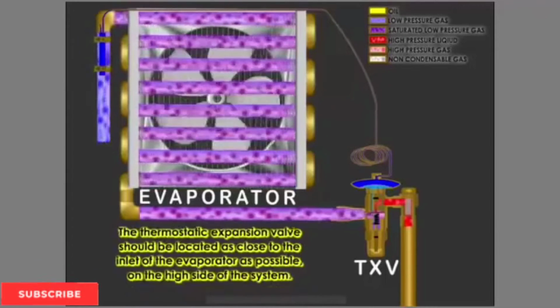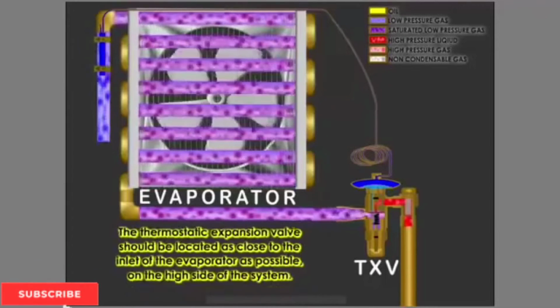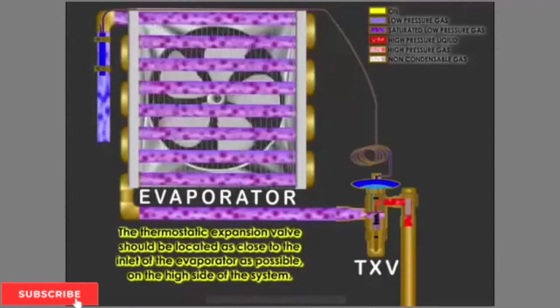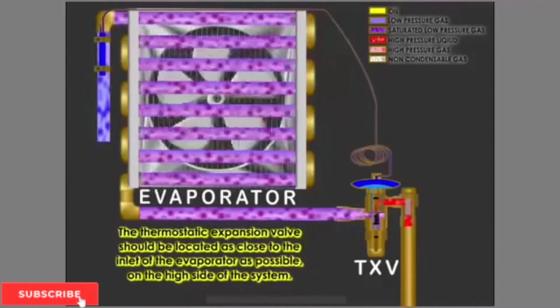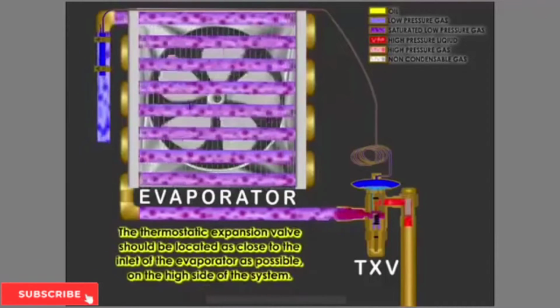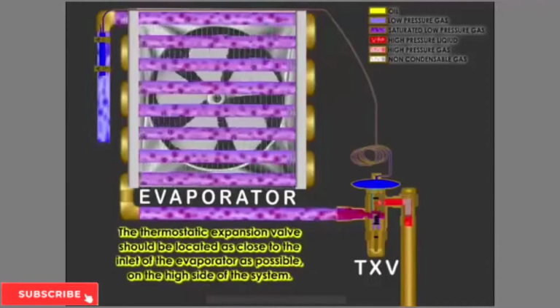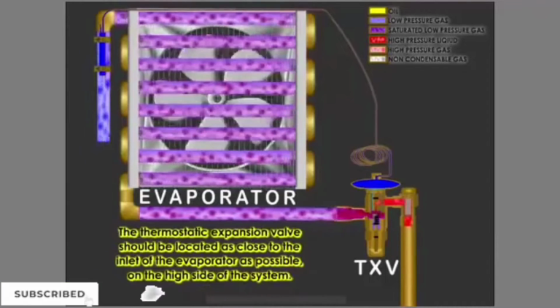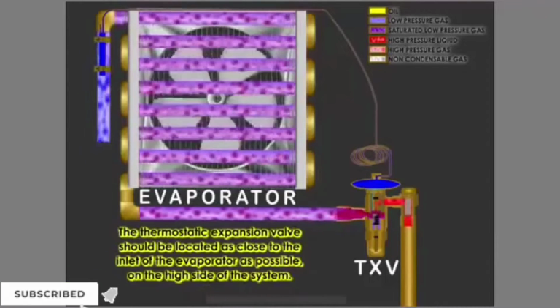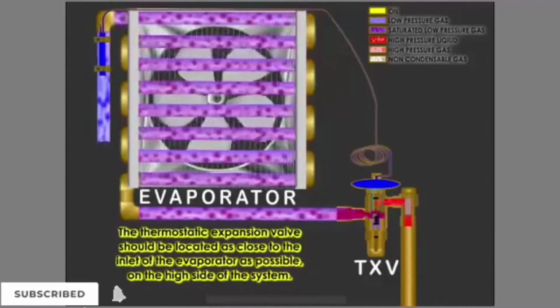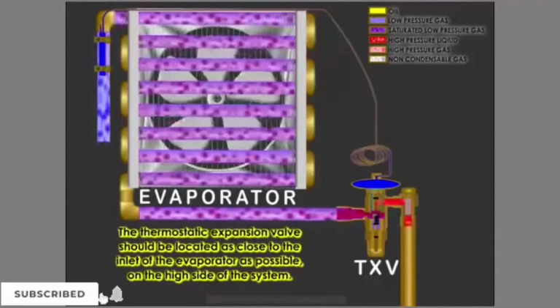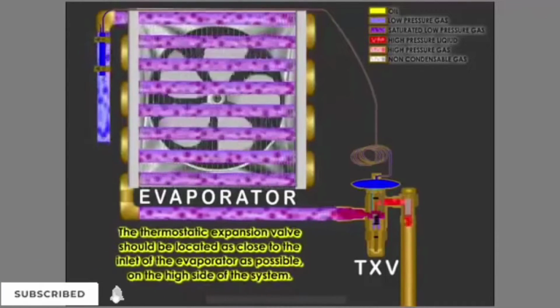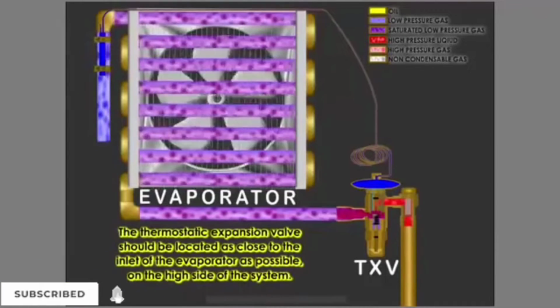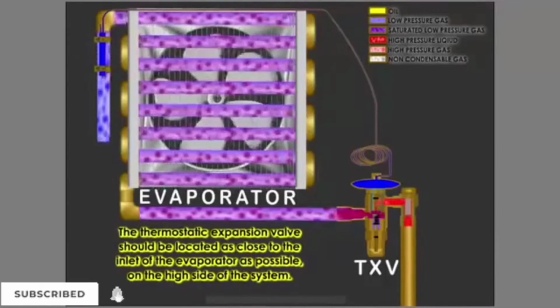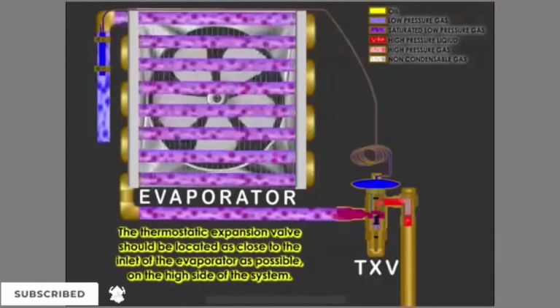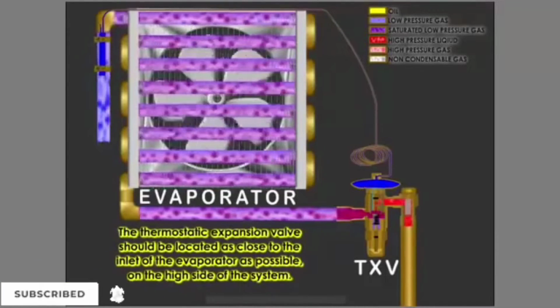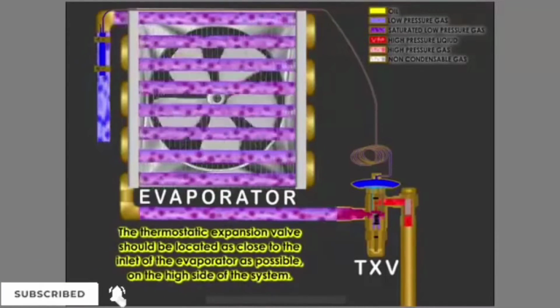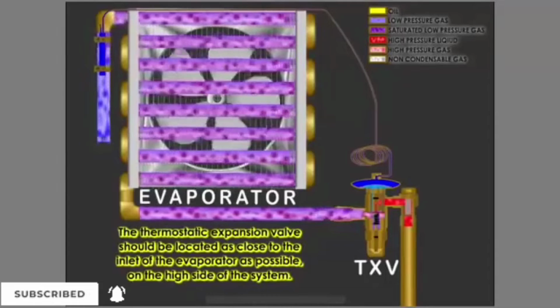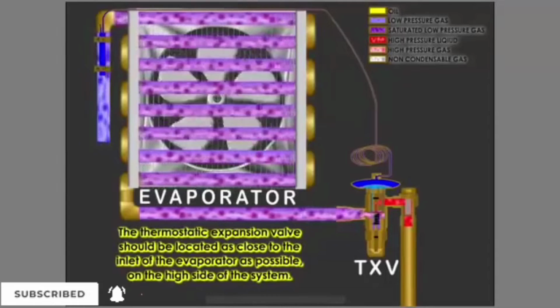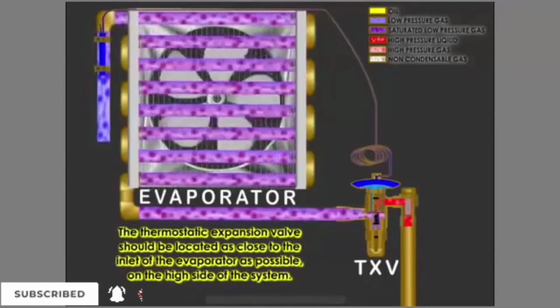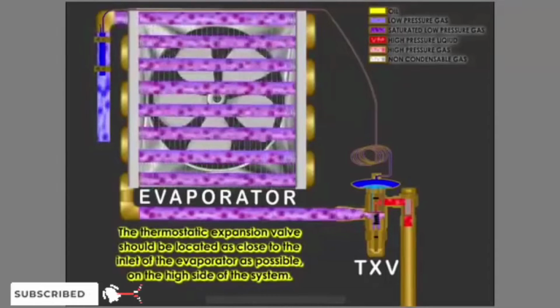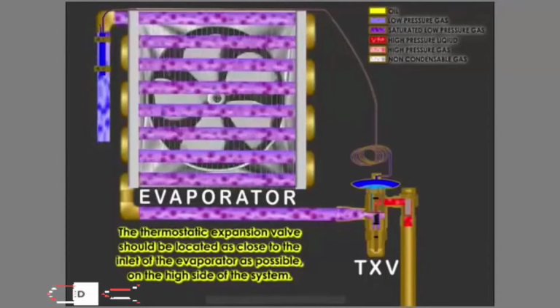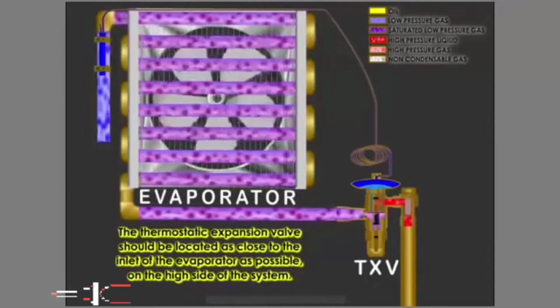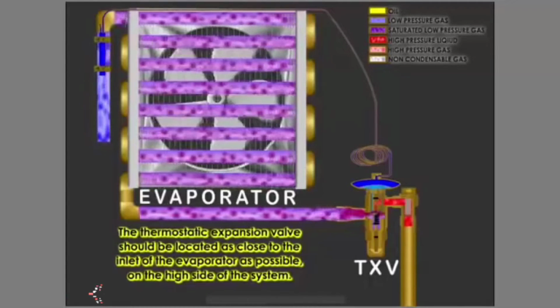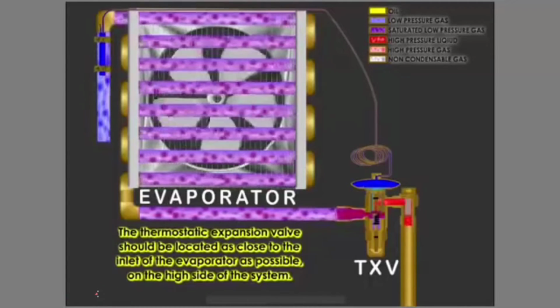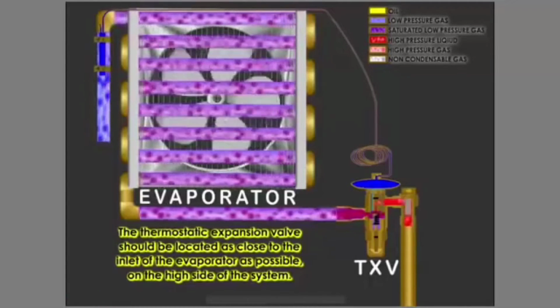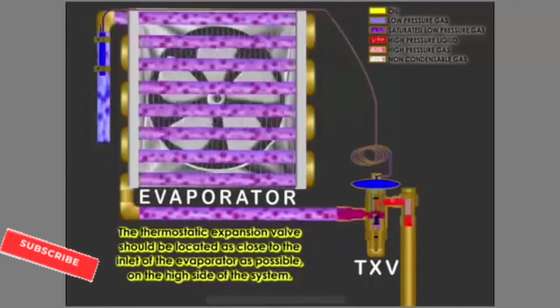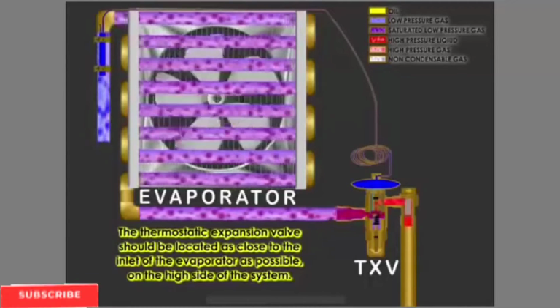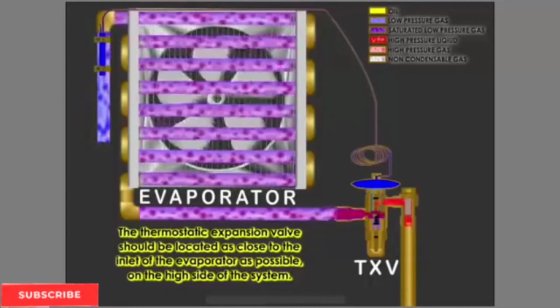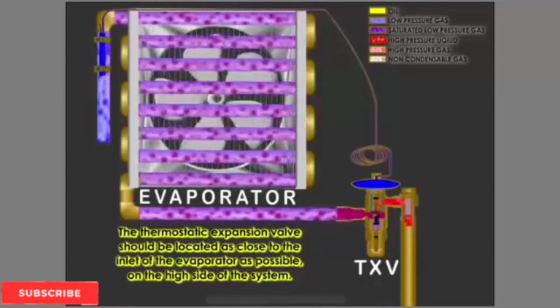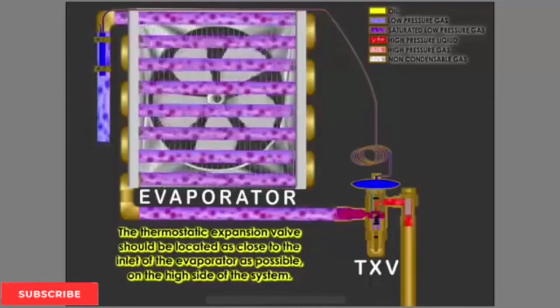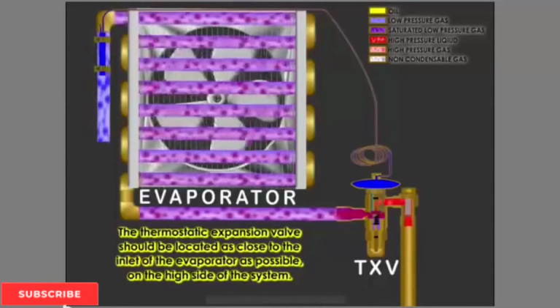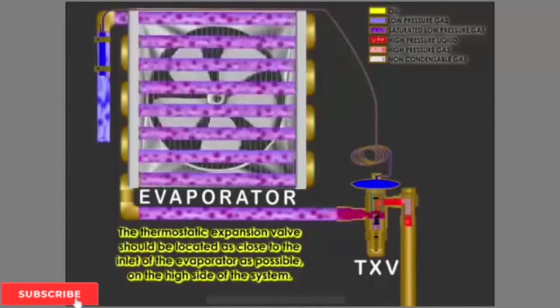The thermostatic expansion valve should be located as close to the inlet of the evaporator as possible, on the high side of the system.